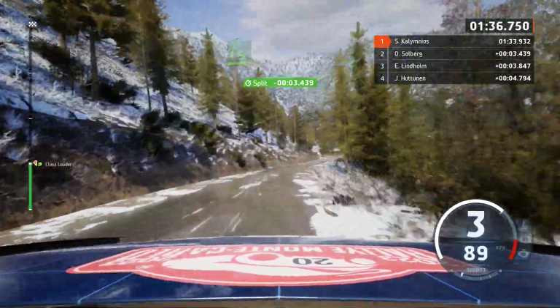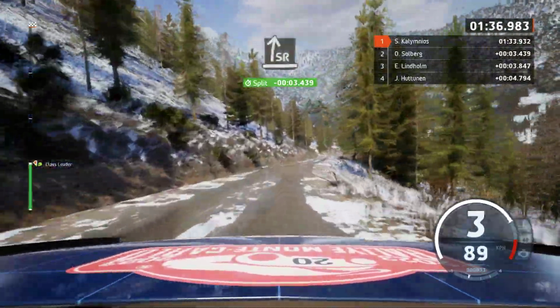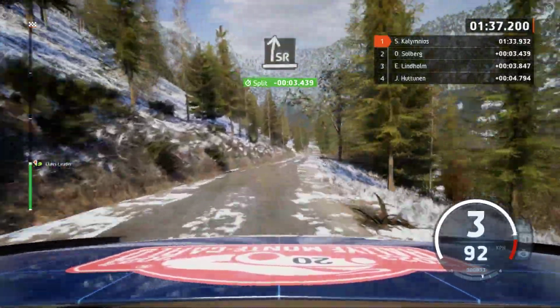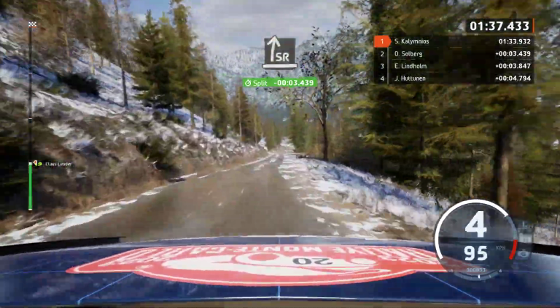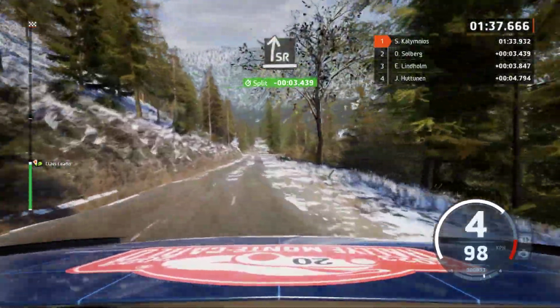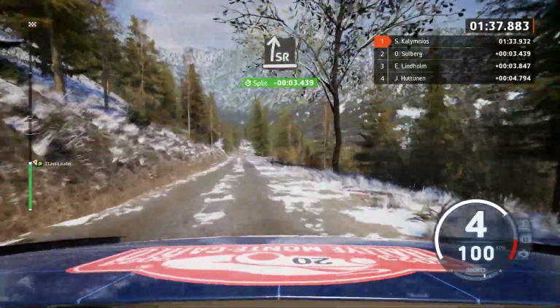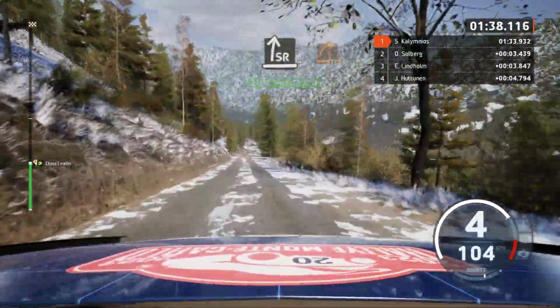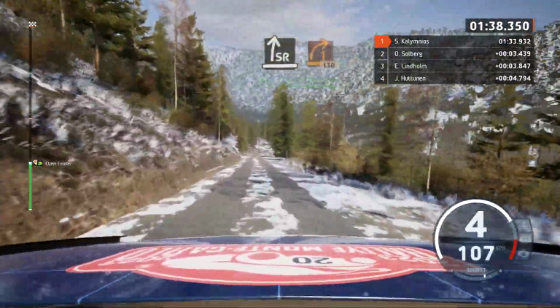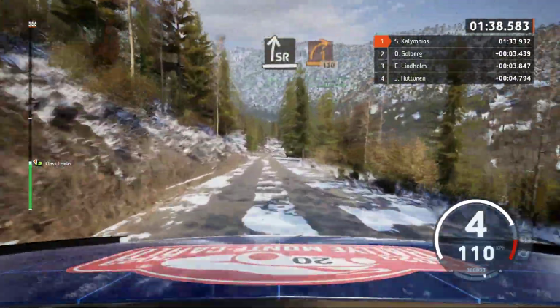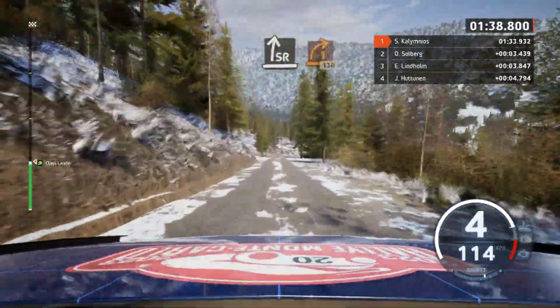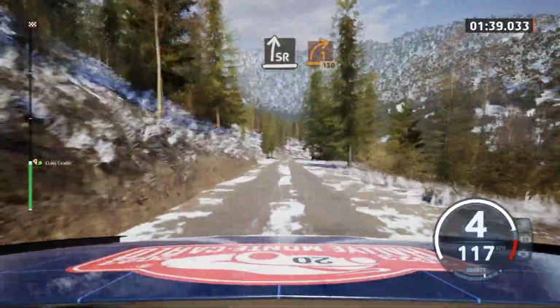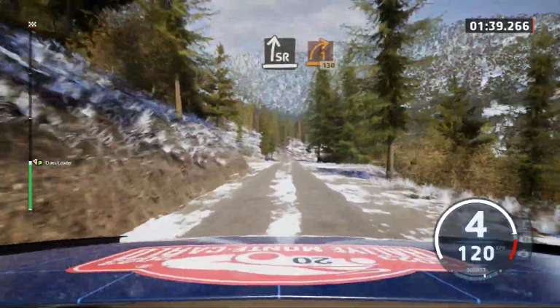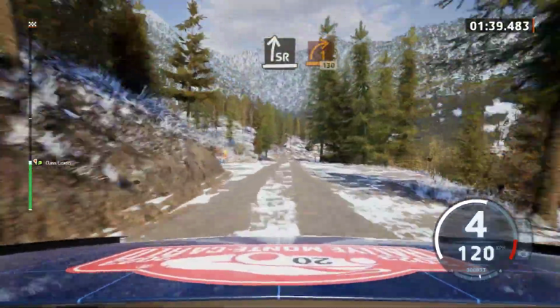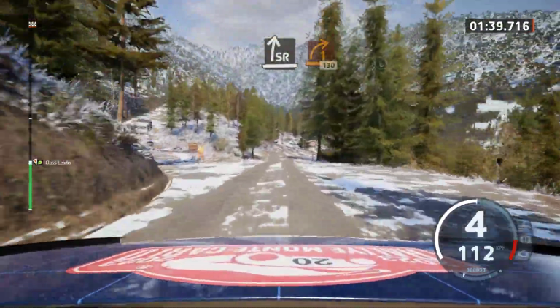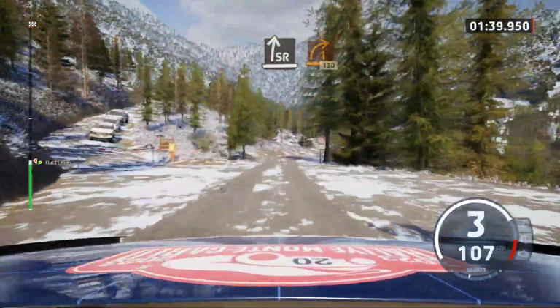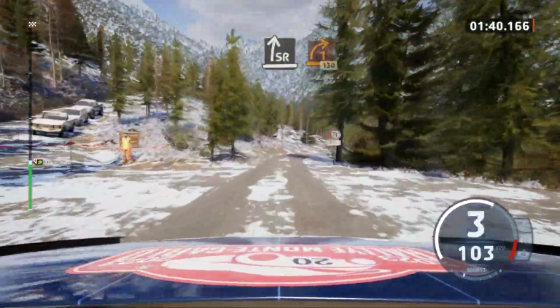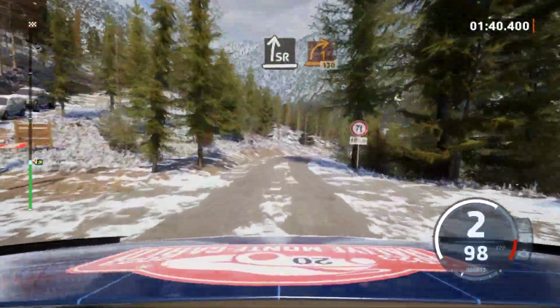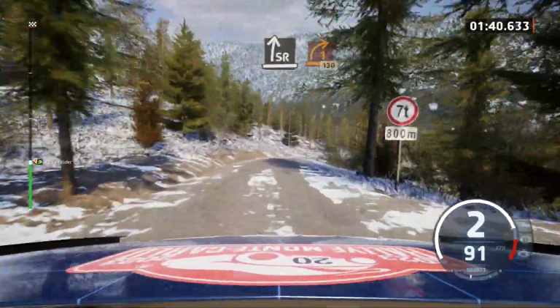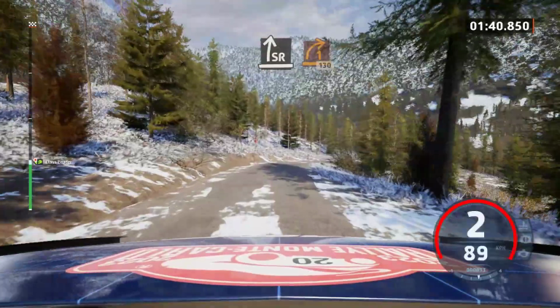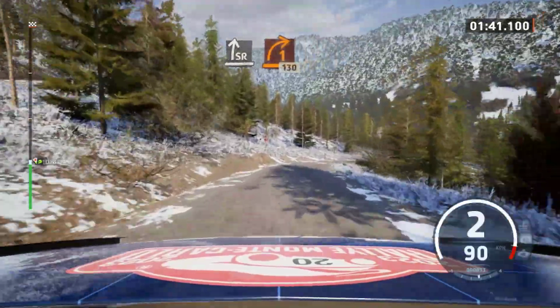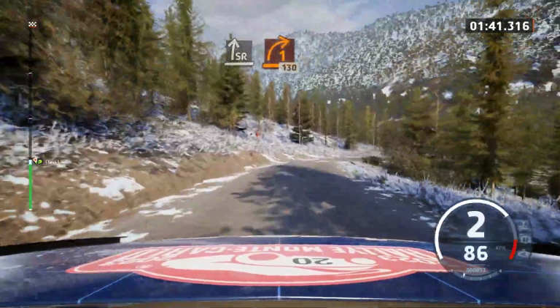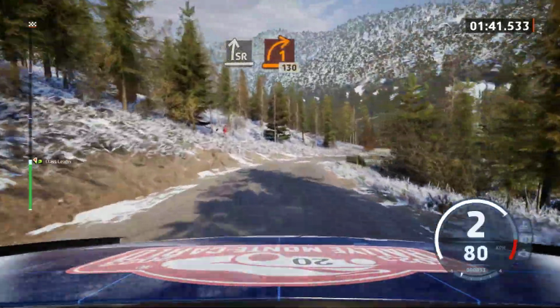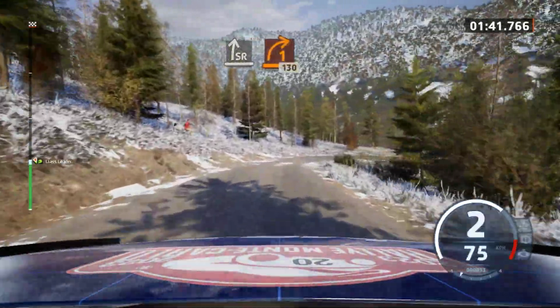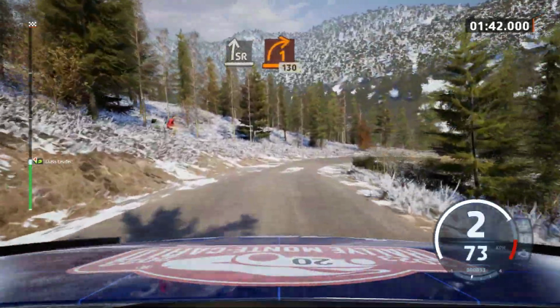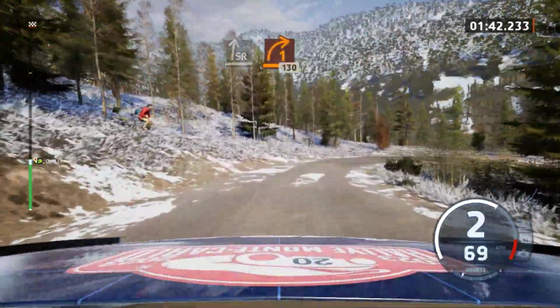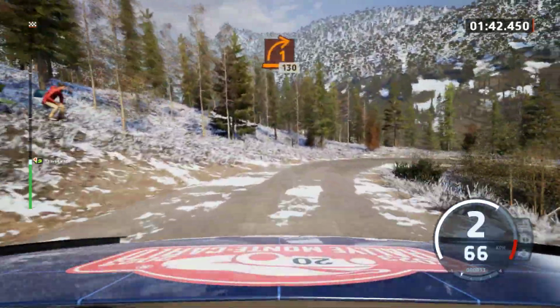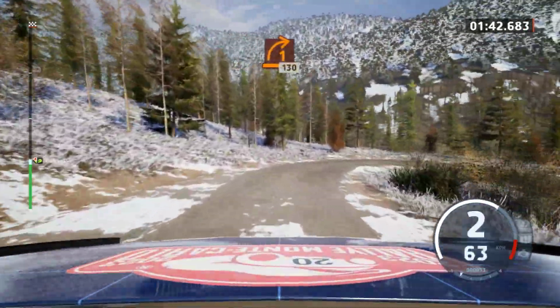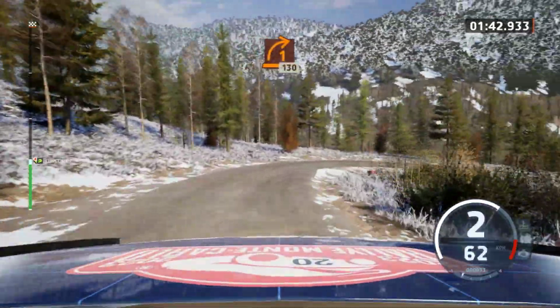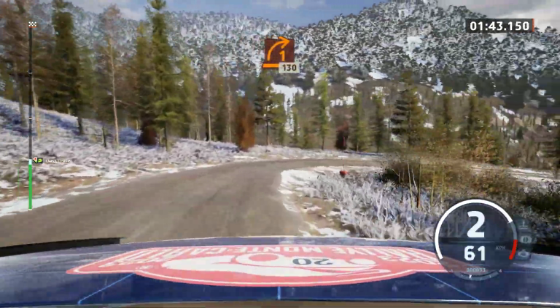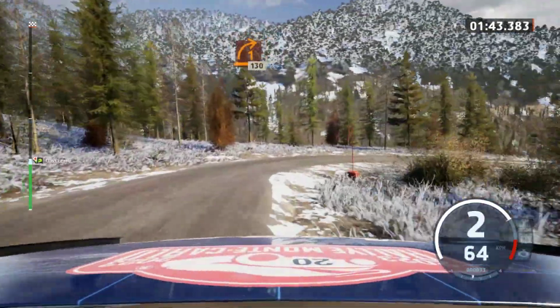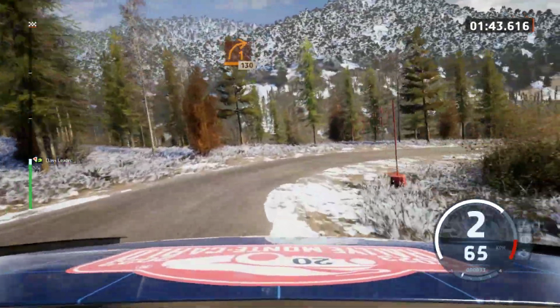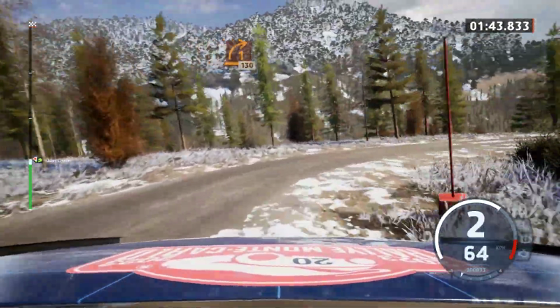Slowing. Slight right, tightens. 1, patchy now, 130.